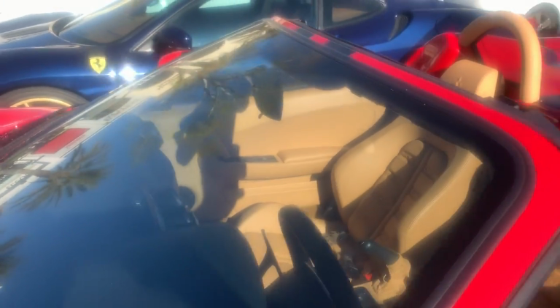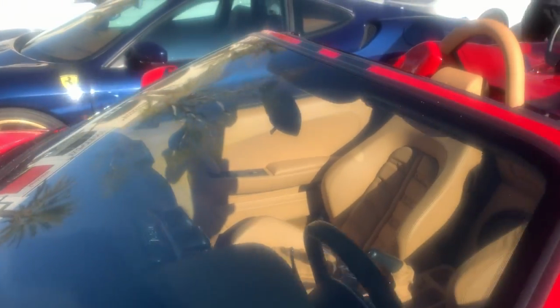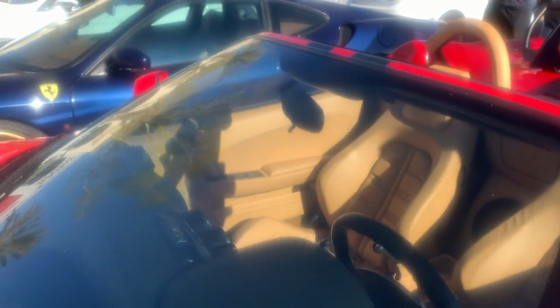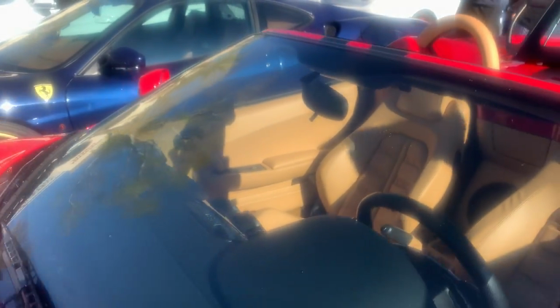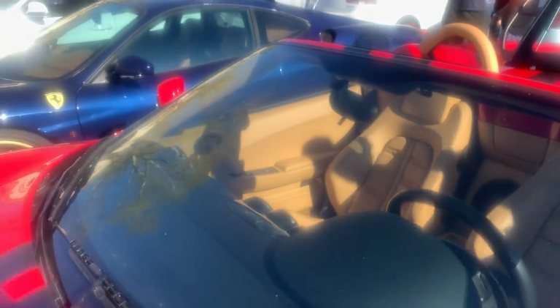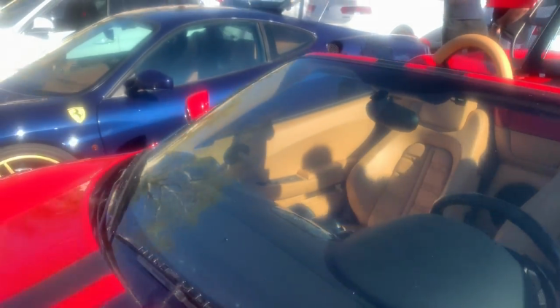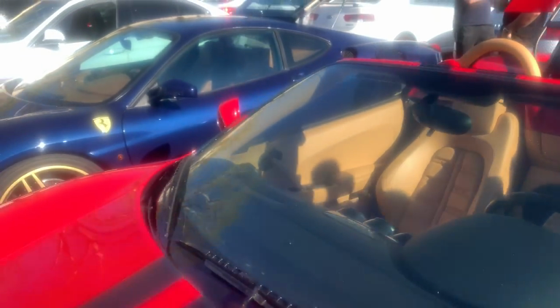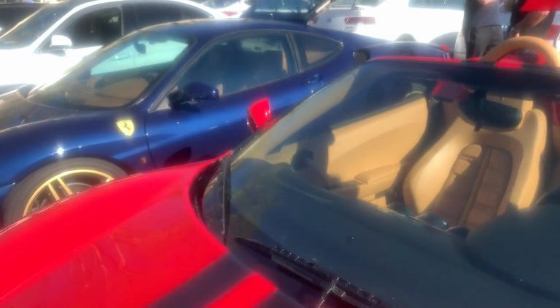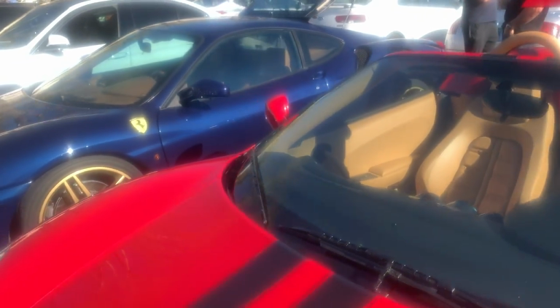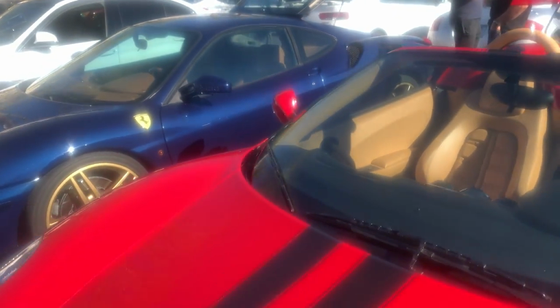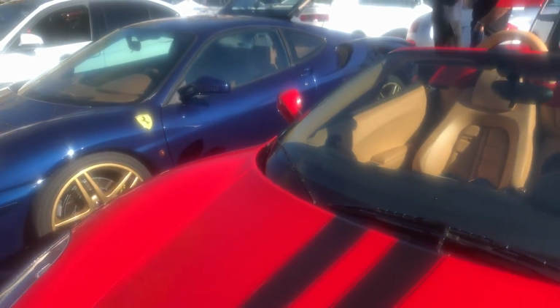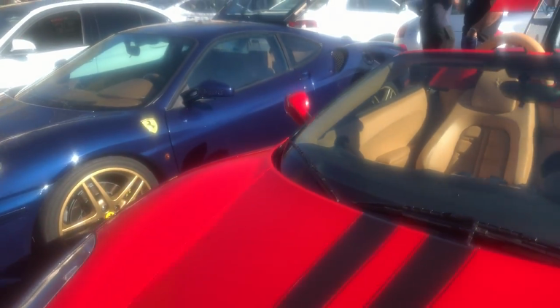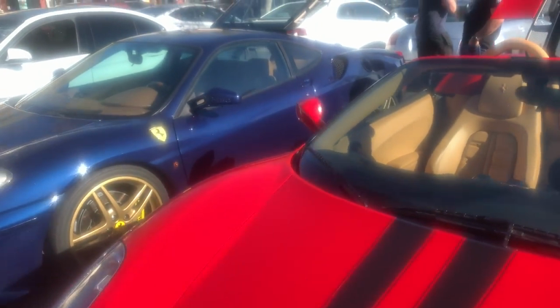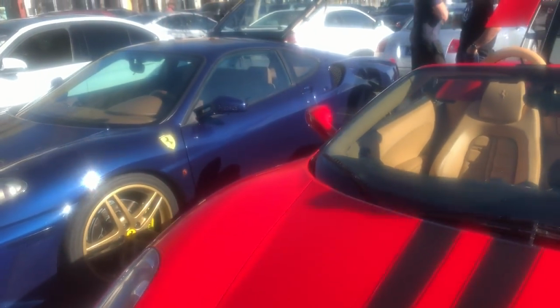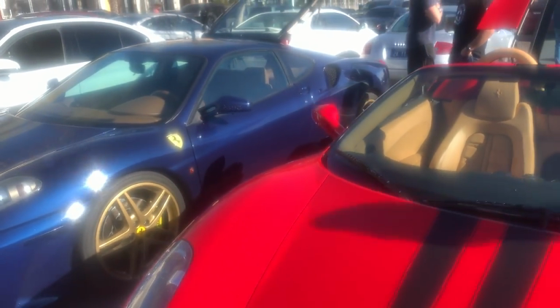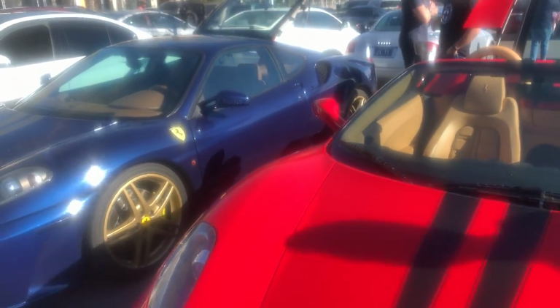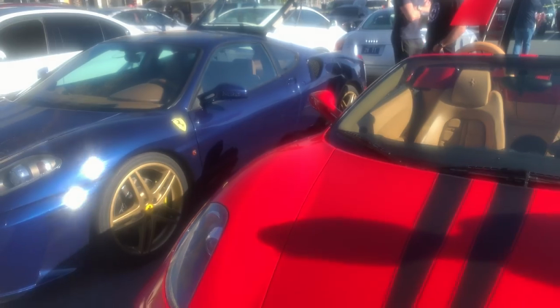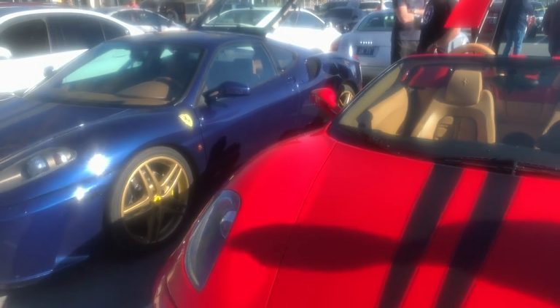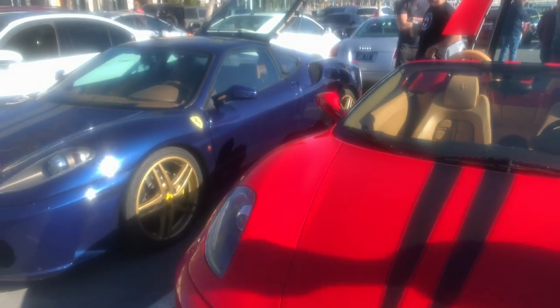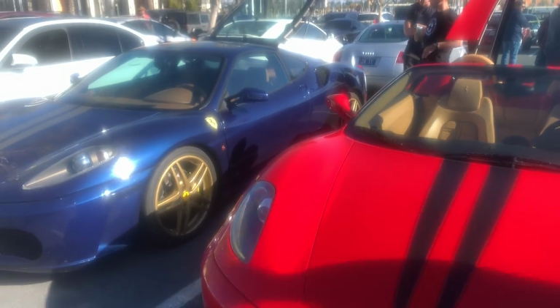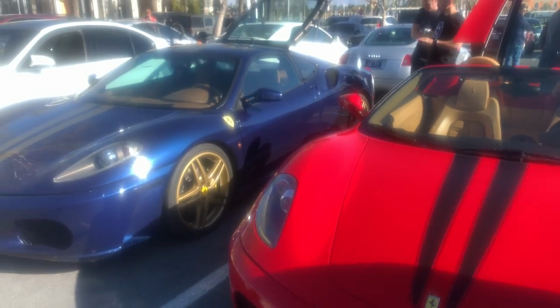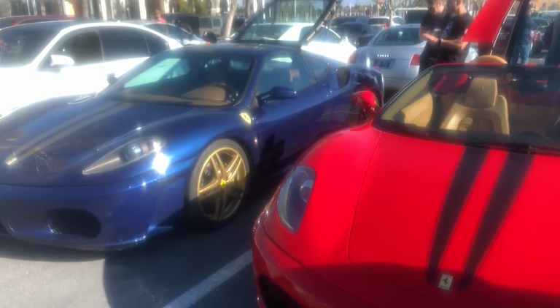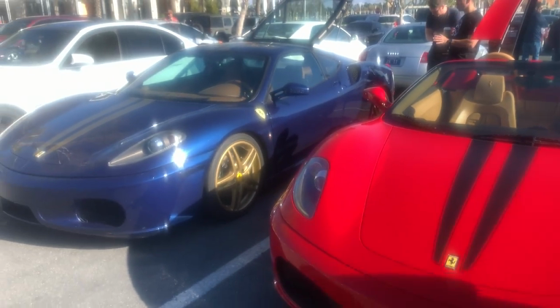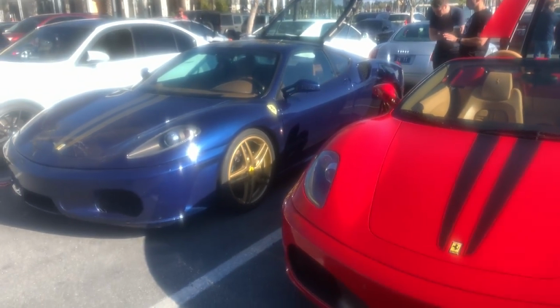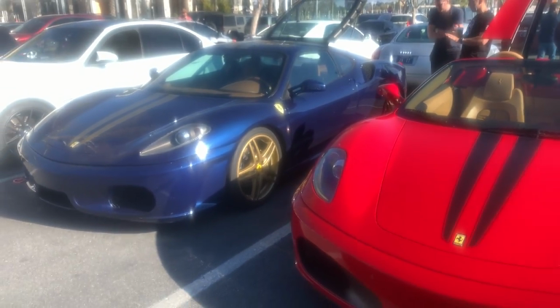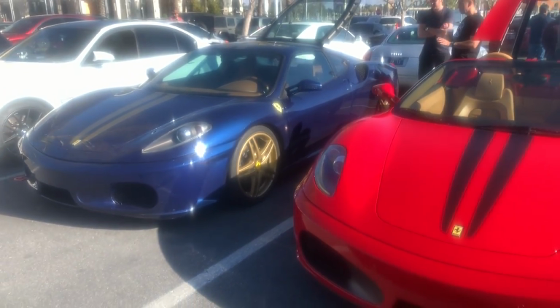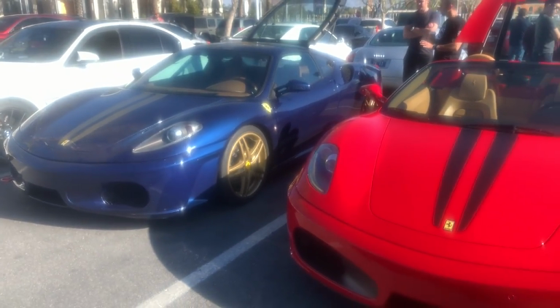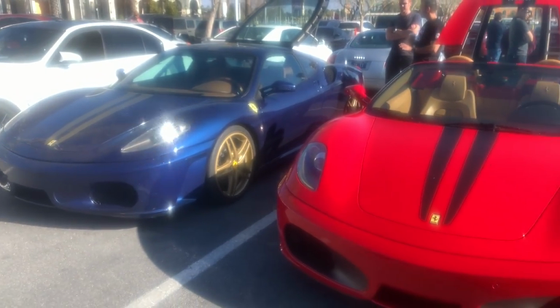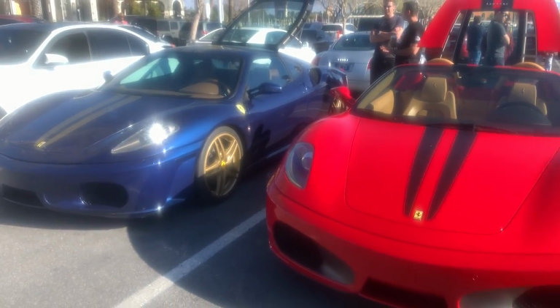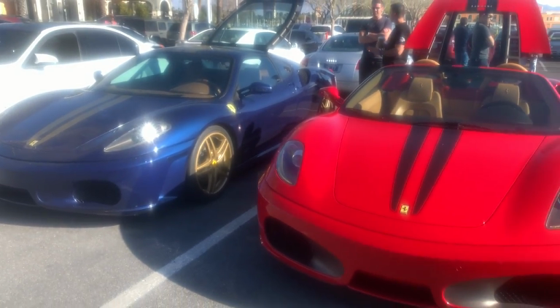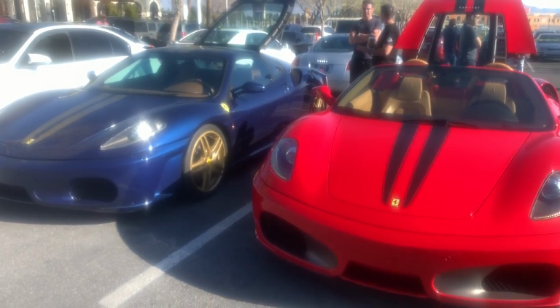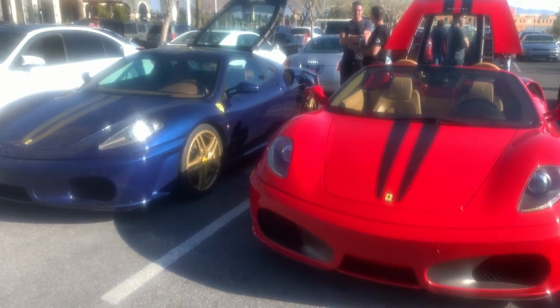It's Ferris Bueller, man. This is a good movie. Back in the 90s. Showing my age there, guys.